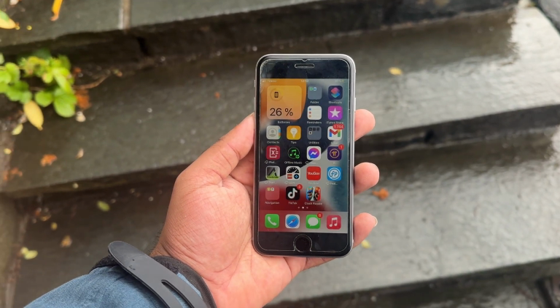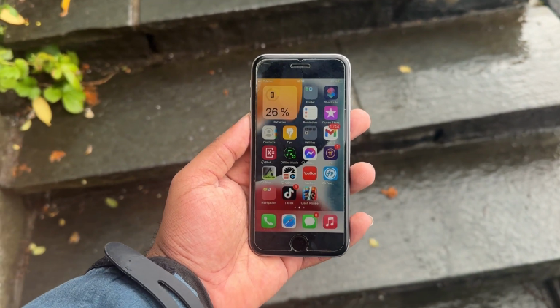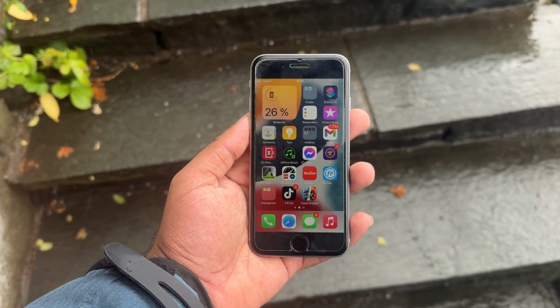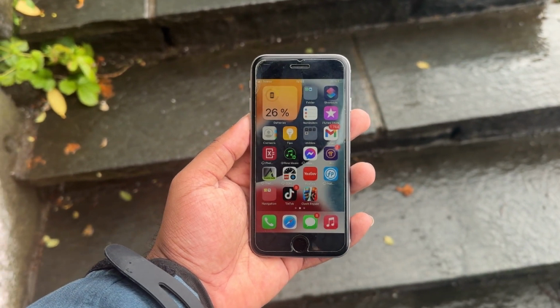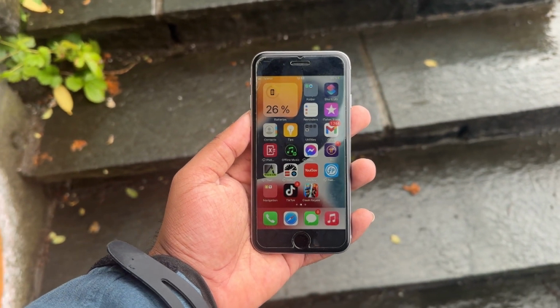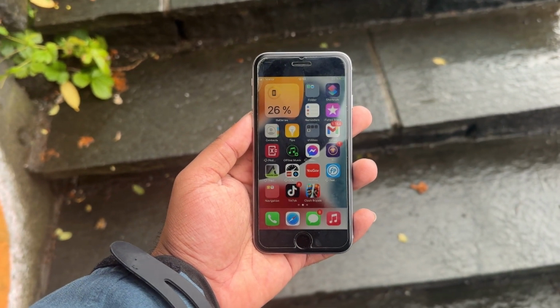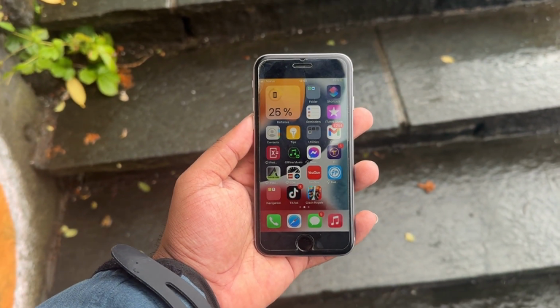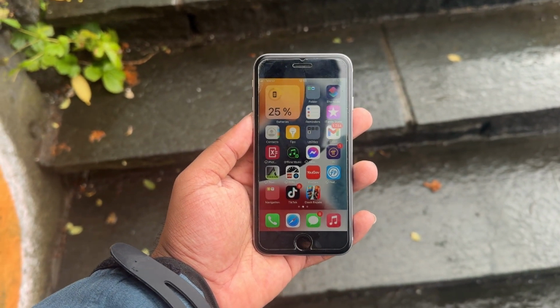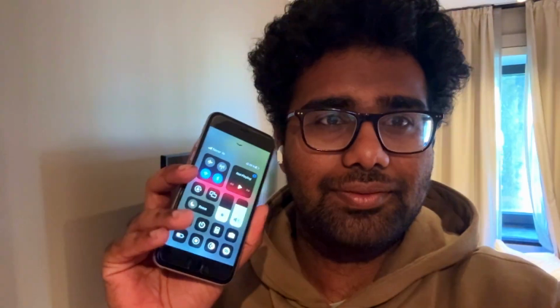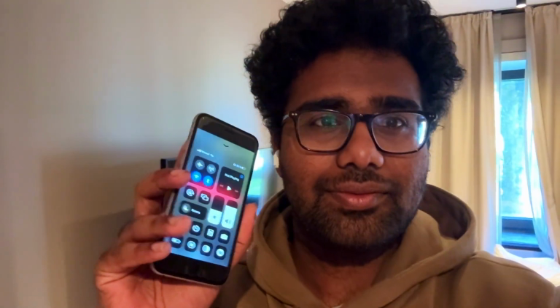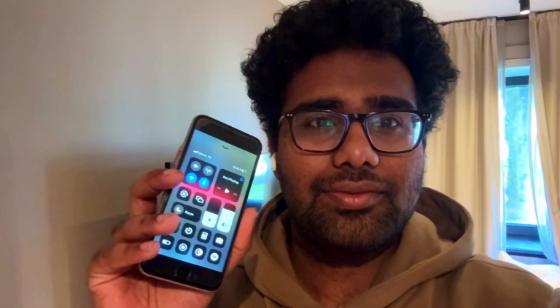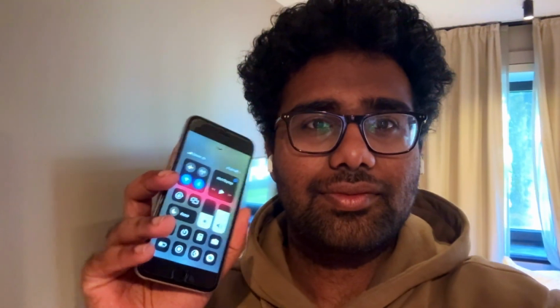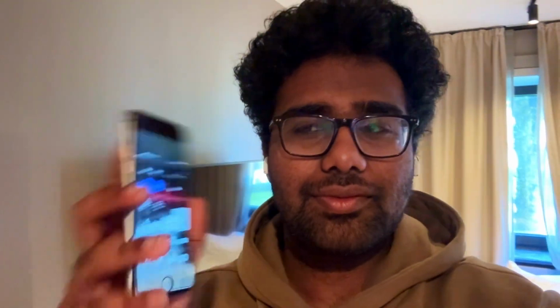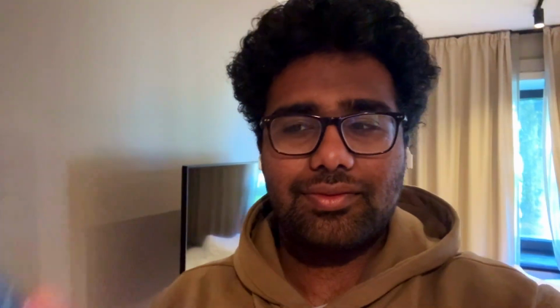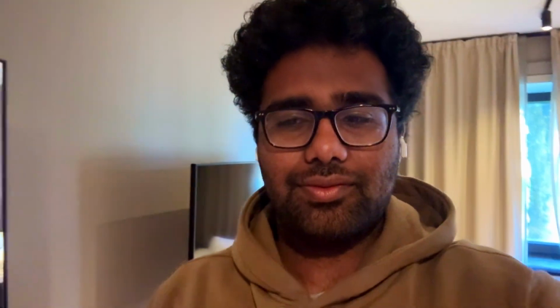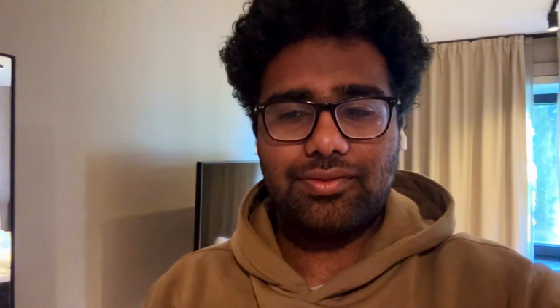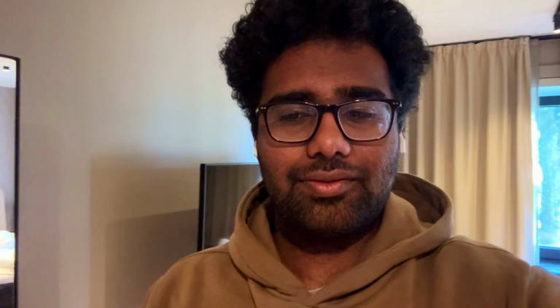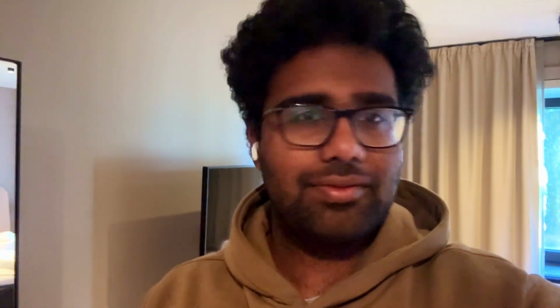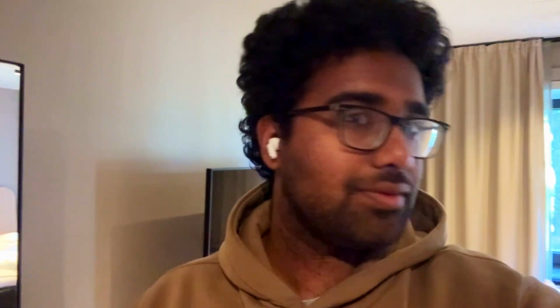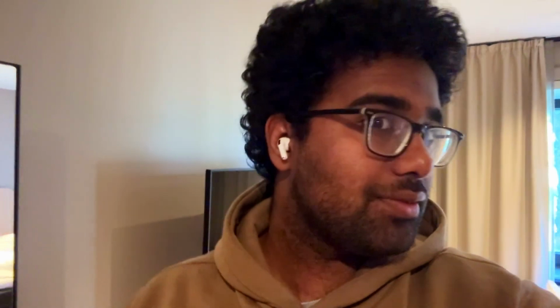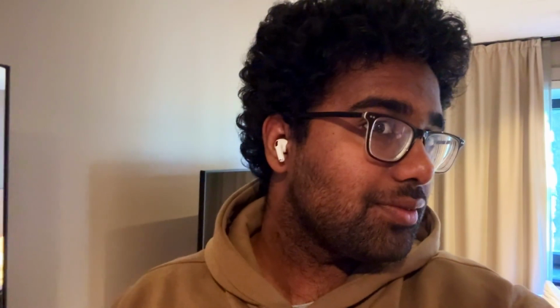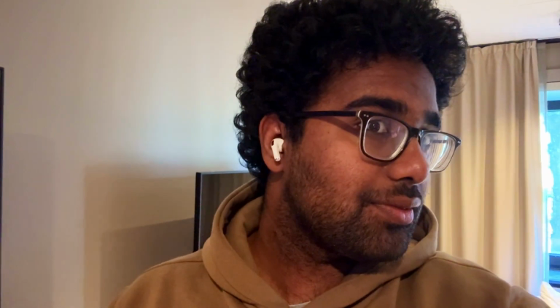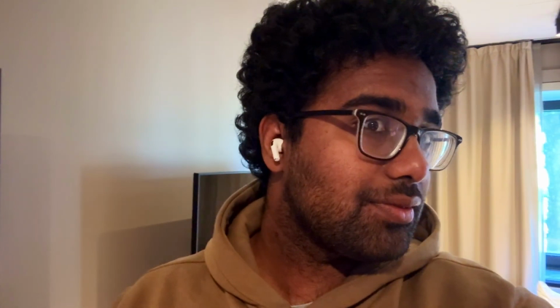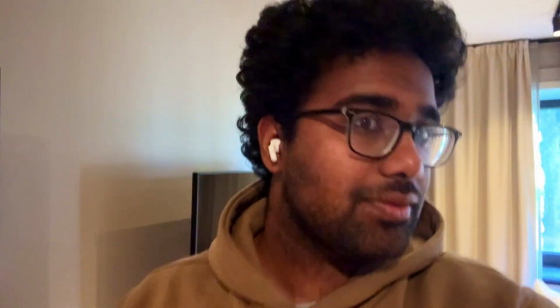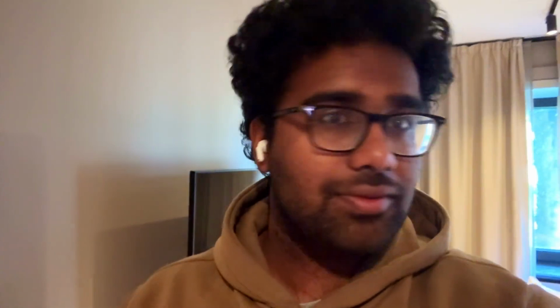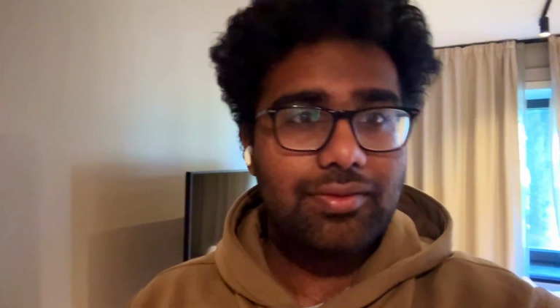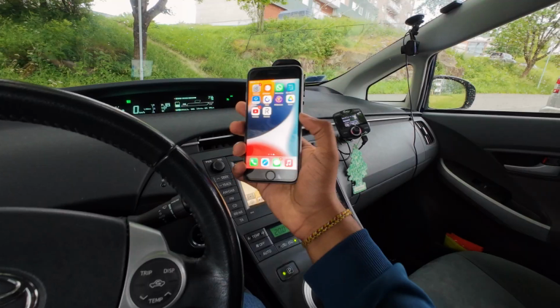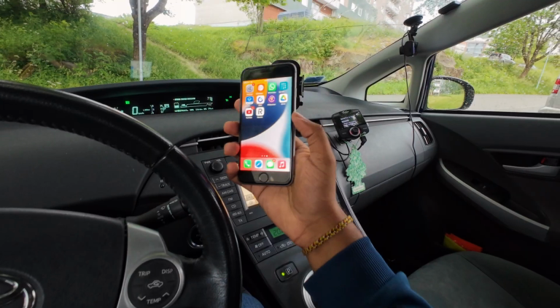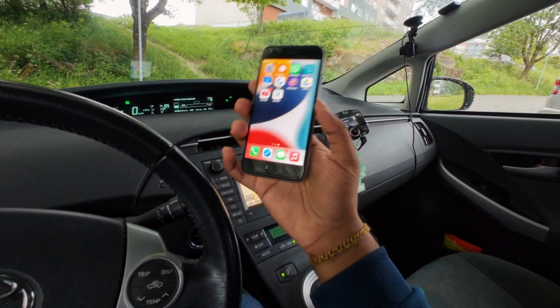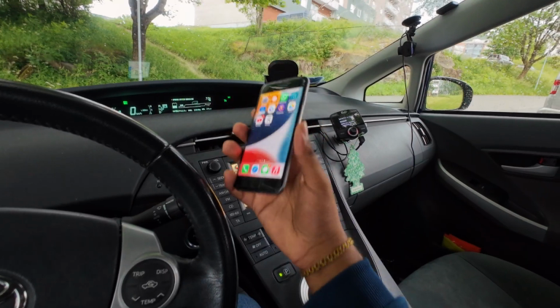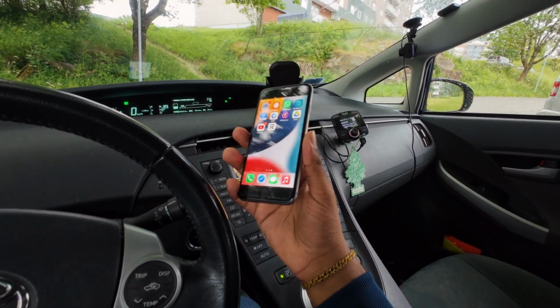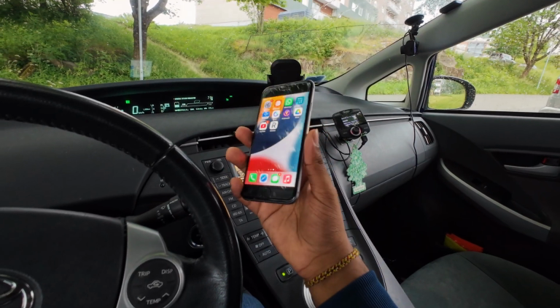This phone is running iOS 15, so I can download many of the apps I use on my main phone, and my AirPods work with it pretty well.